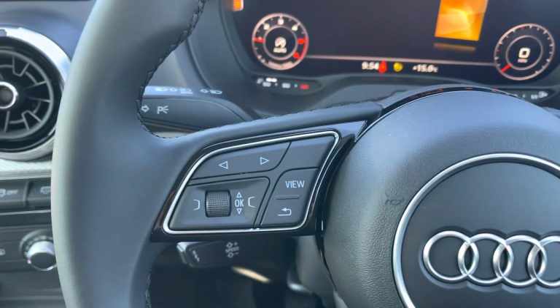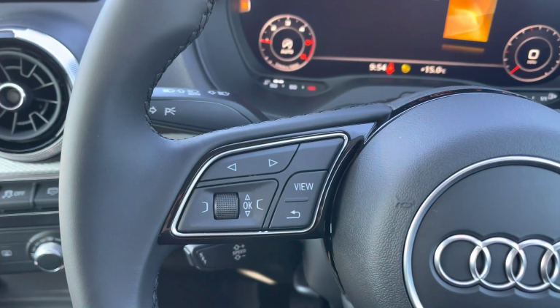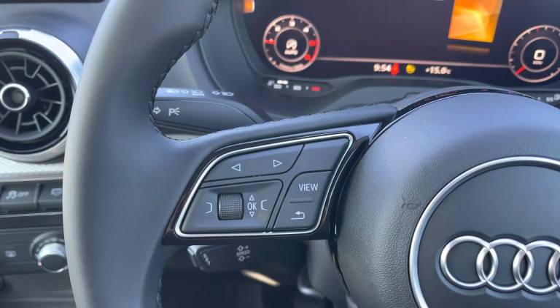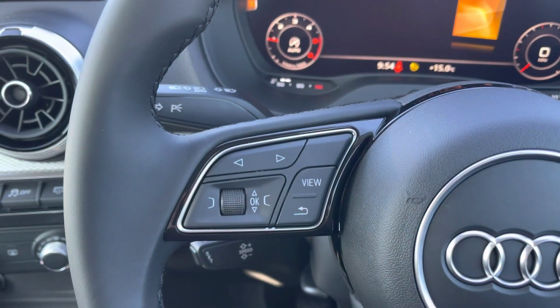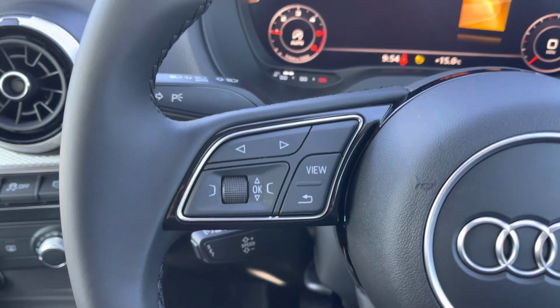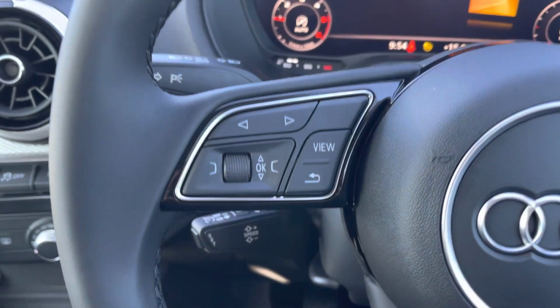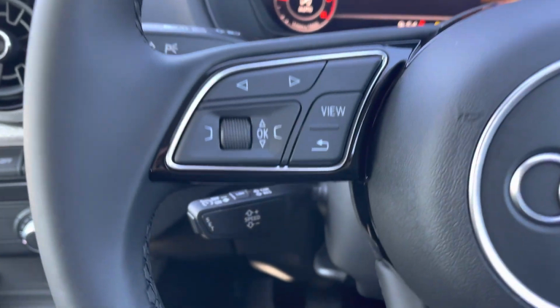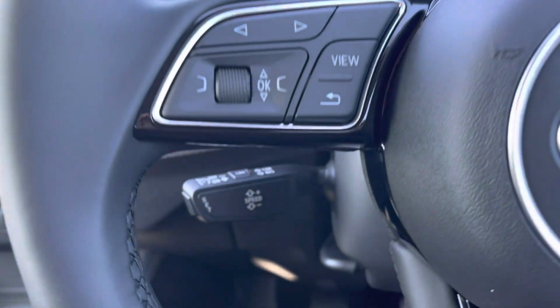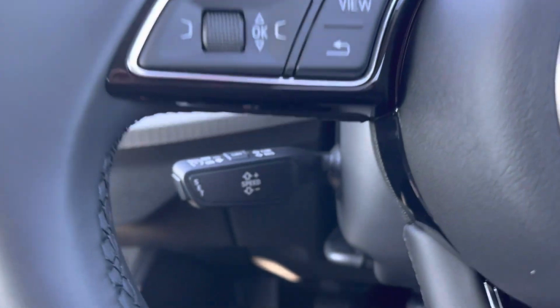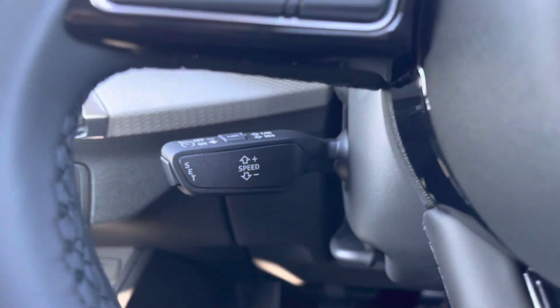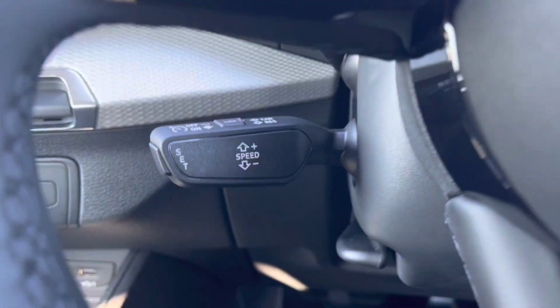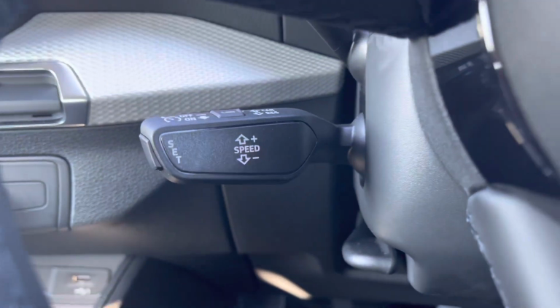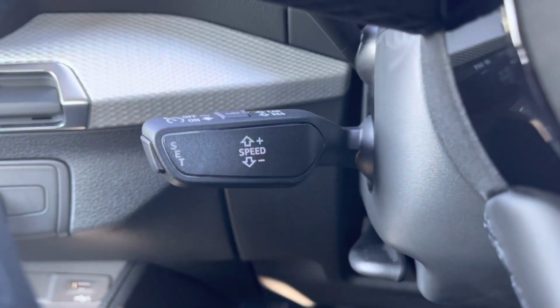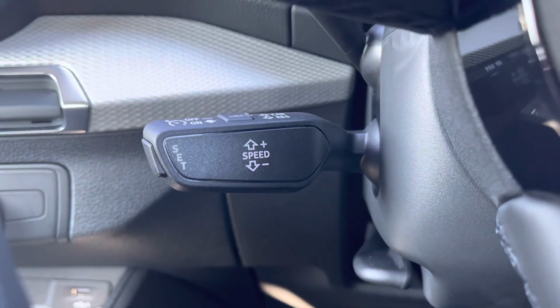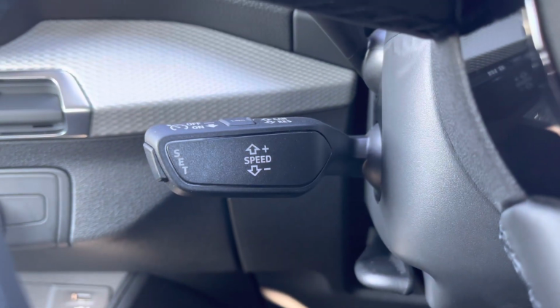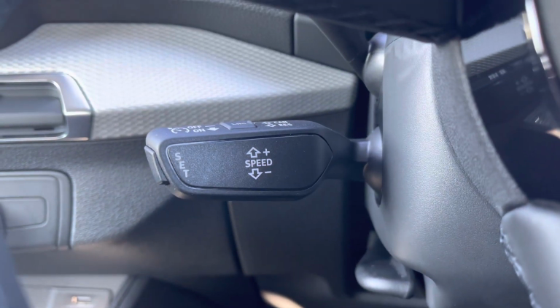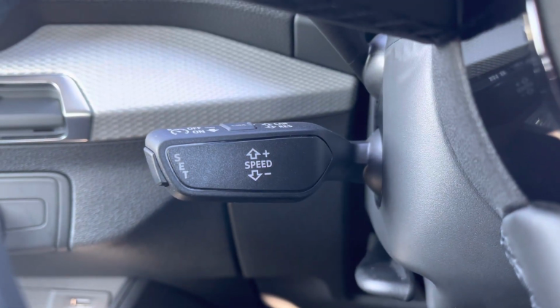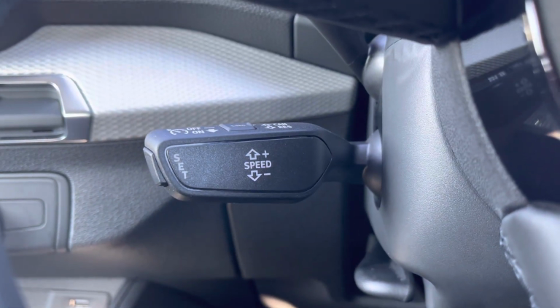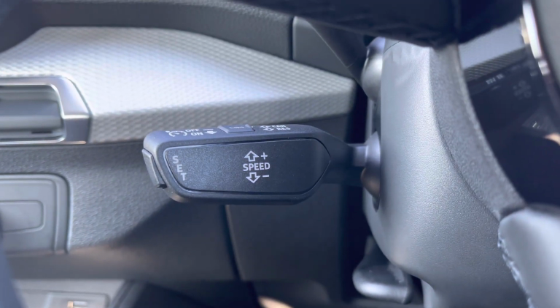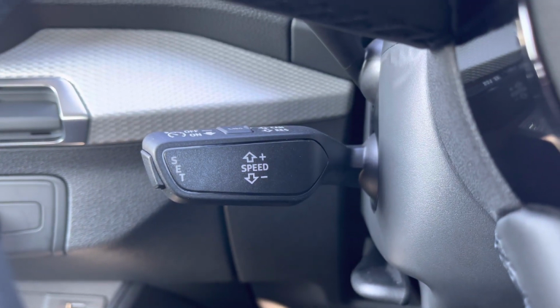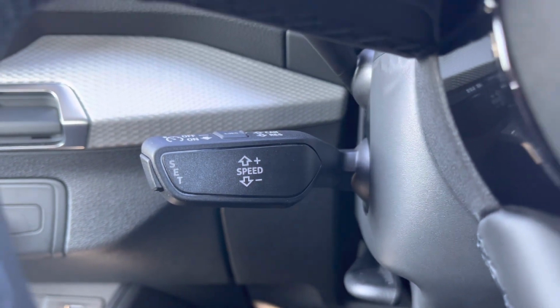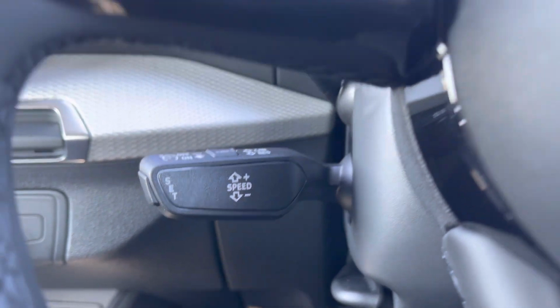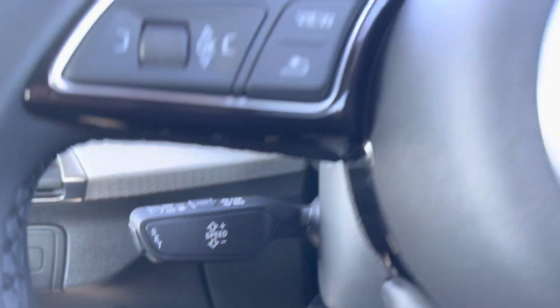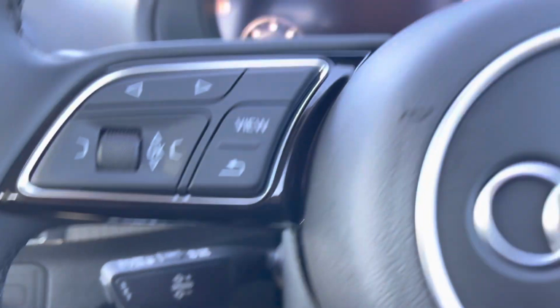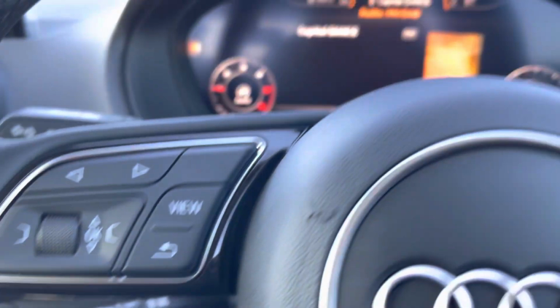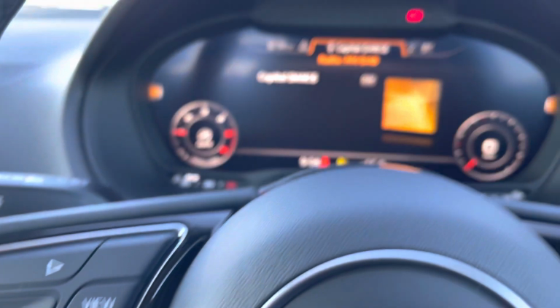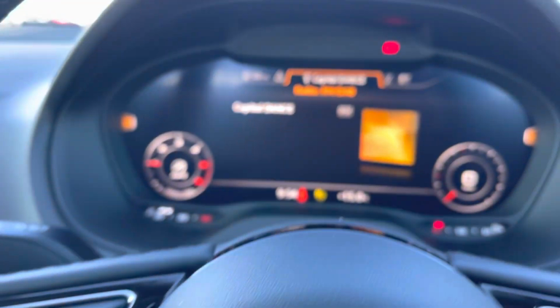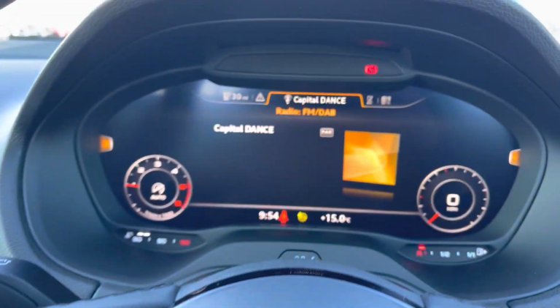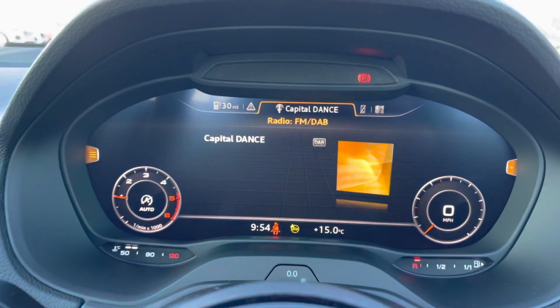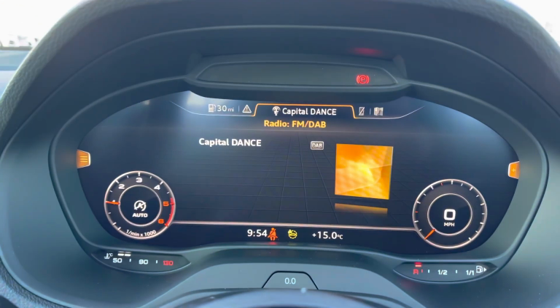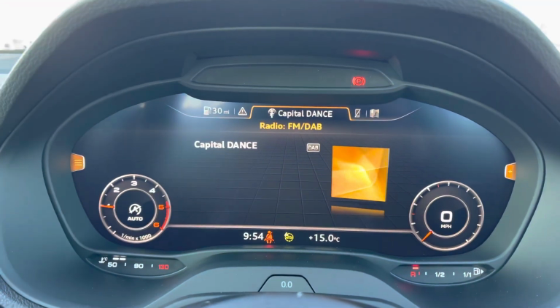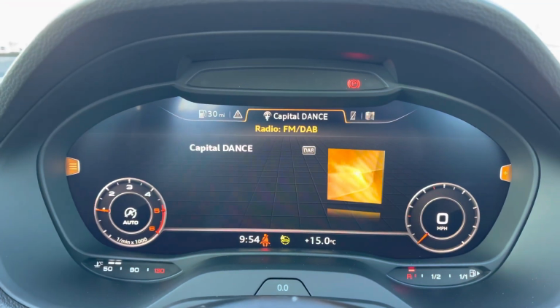You have controls for both your volume and menu settings, followed by cruise control for any of those longer journeys or motorway drives where it may be needed.